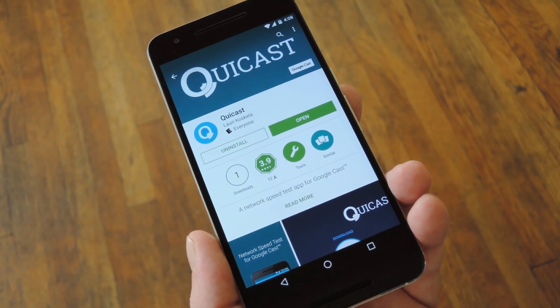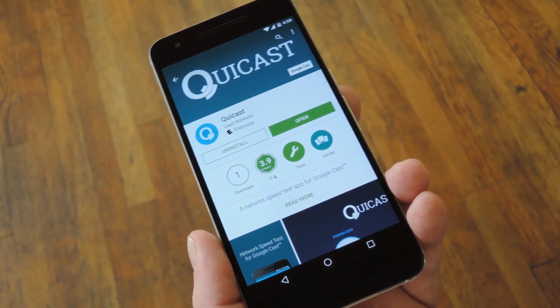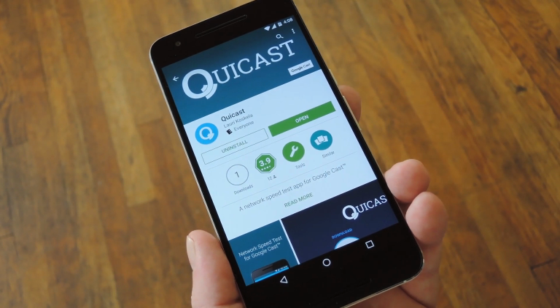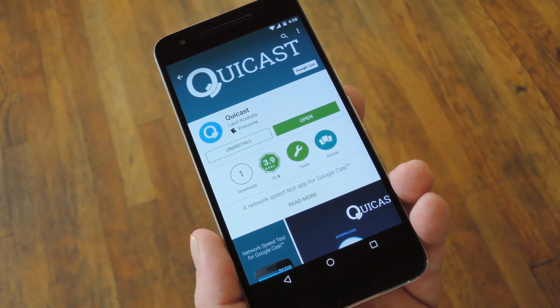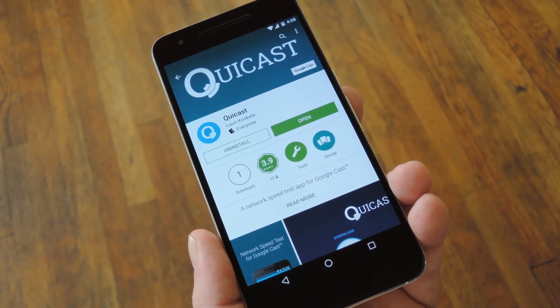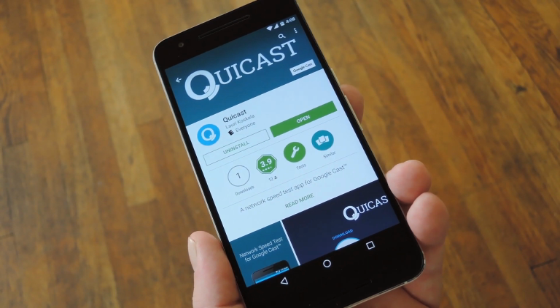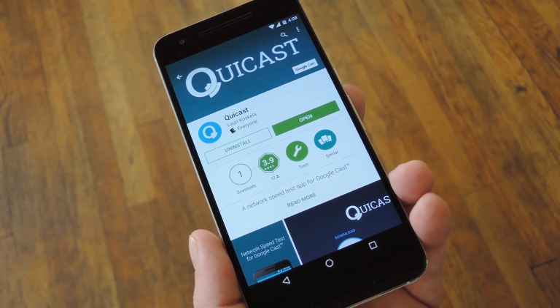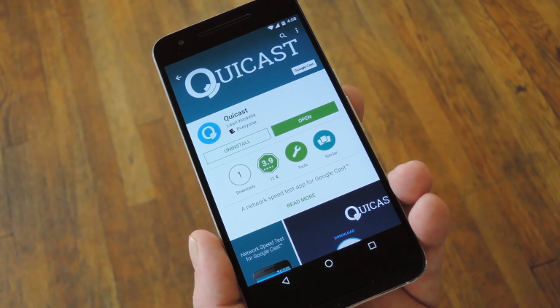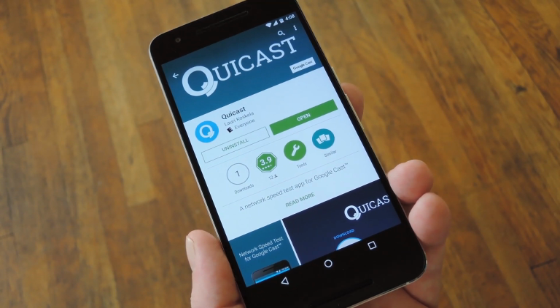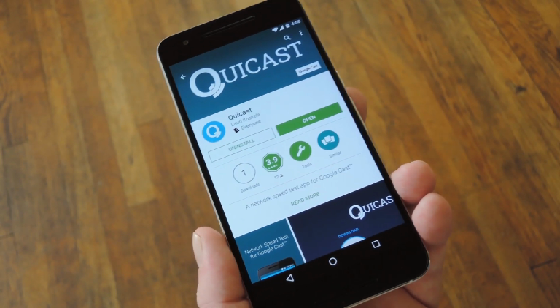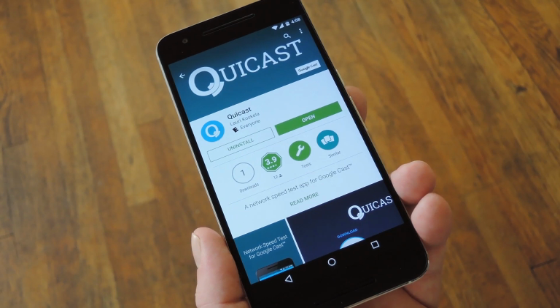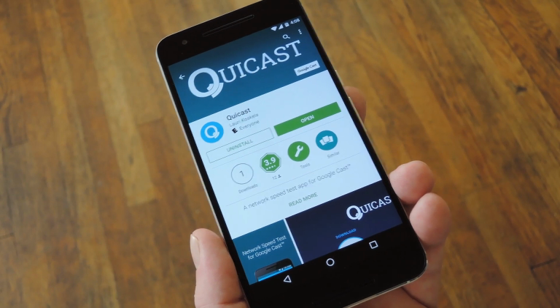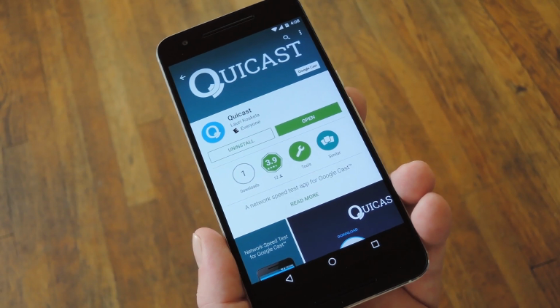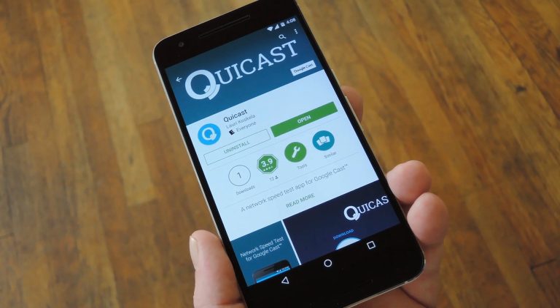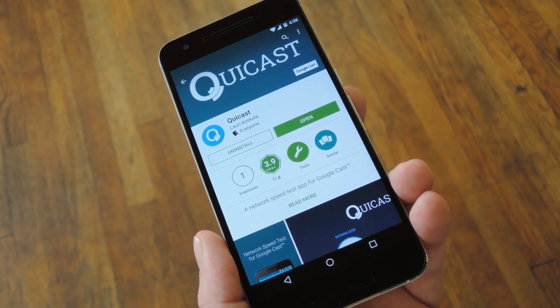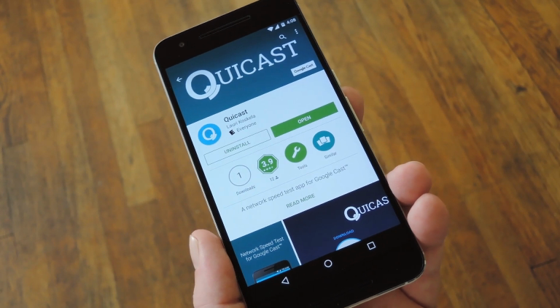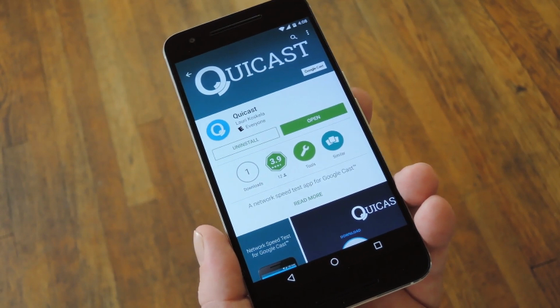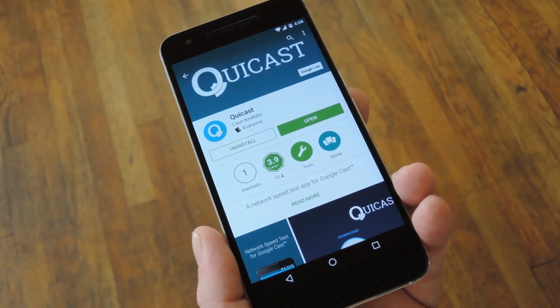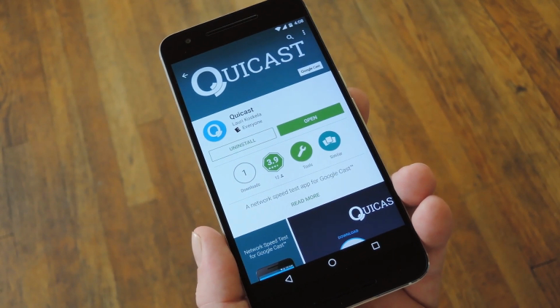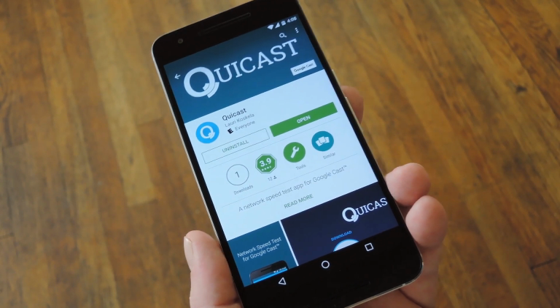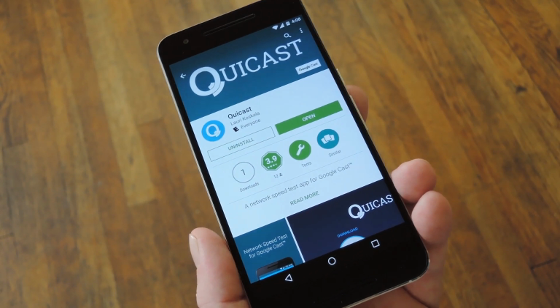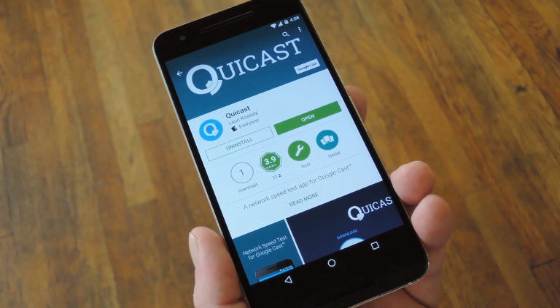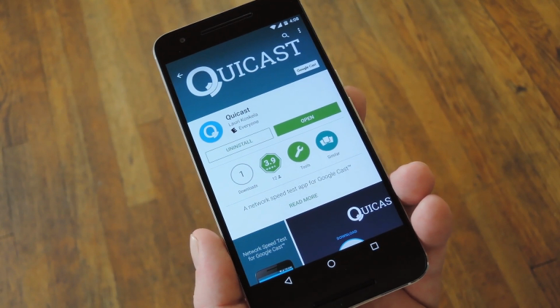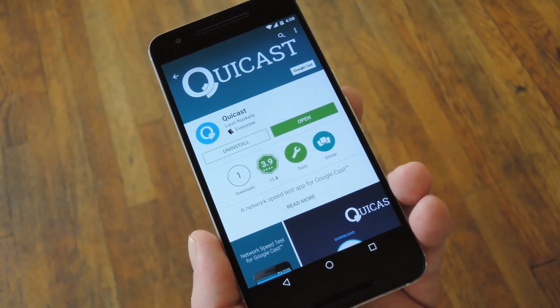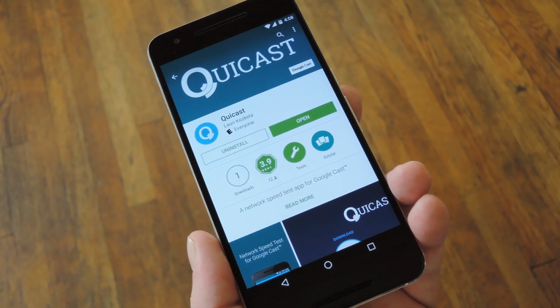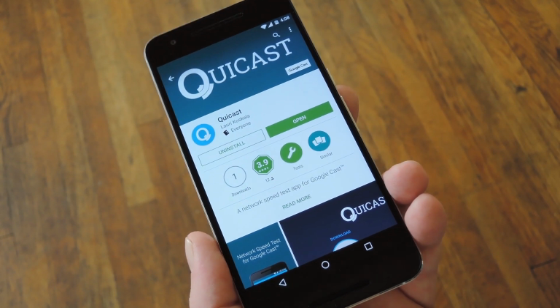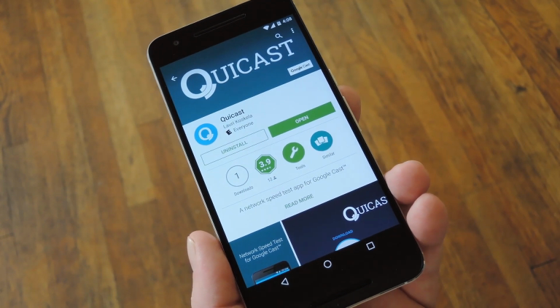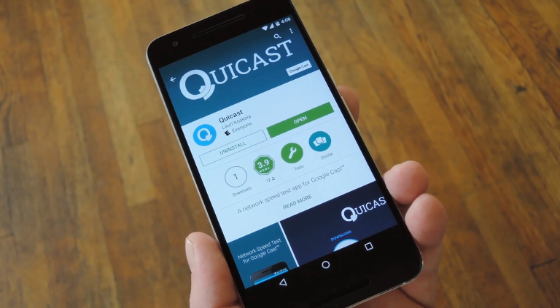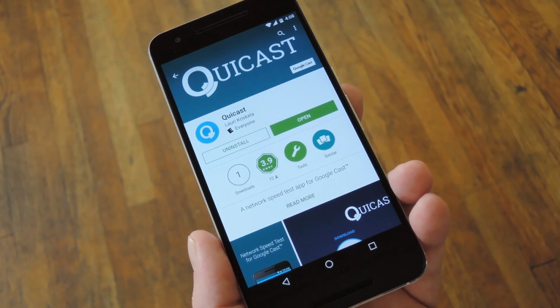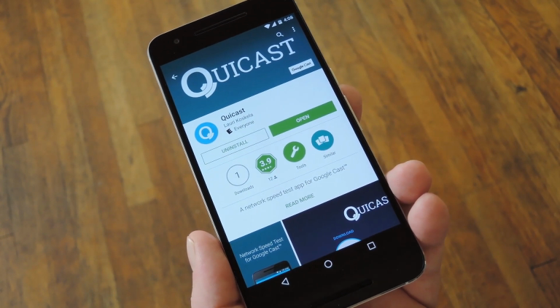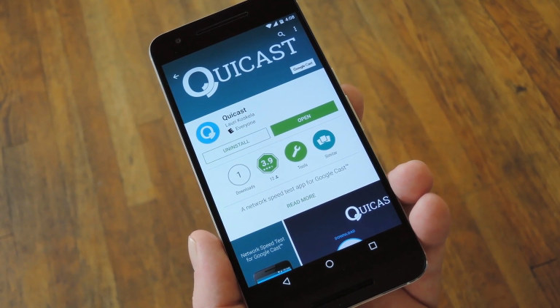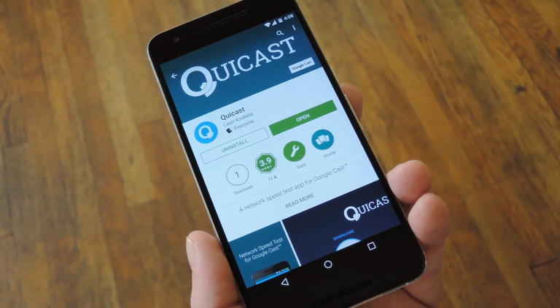I know a lot of folks have had network issues when casting content from the phone to the big screen, so this would be a great first step for diagnosing network problems.